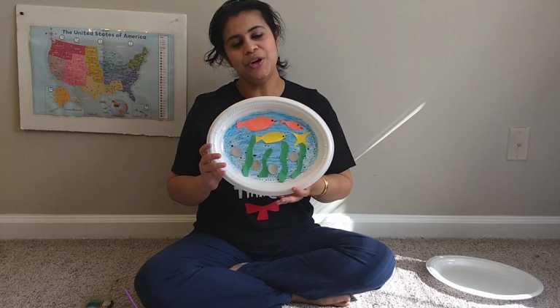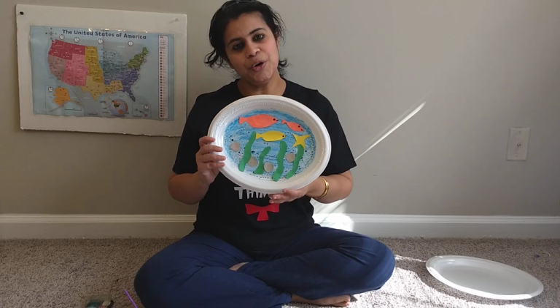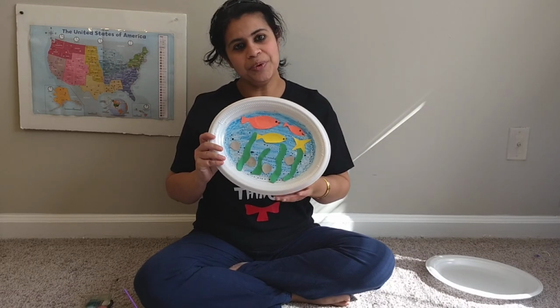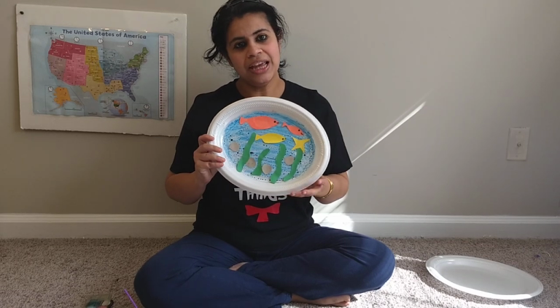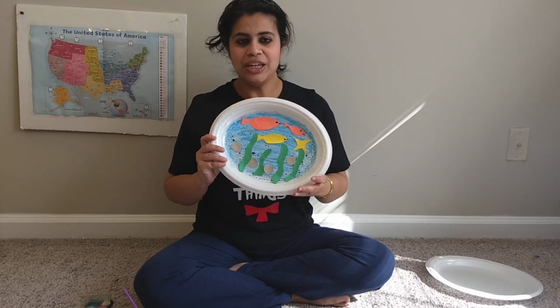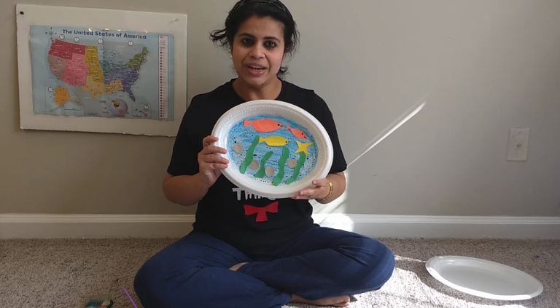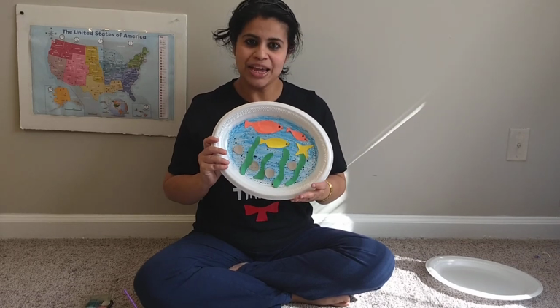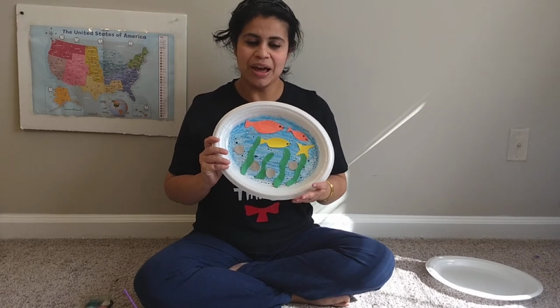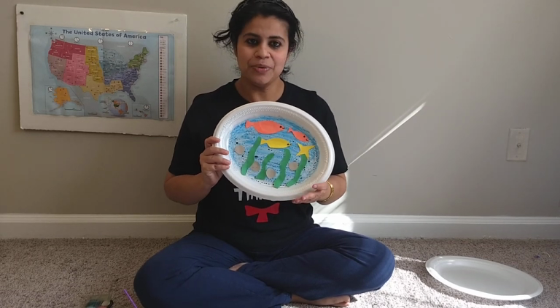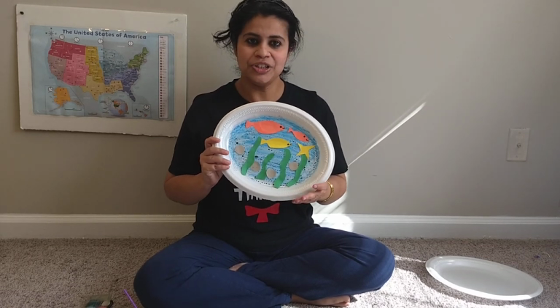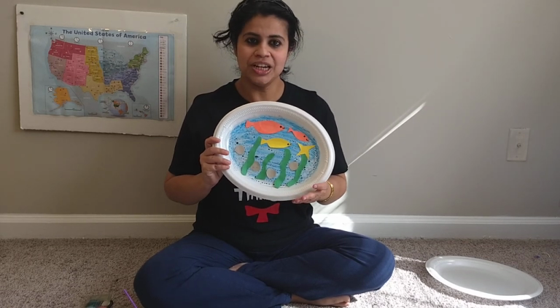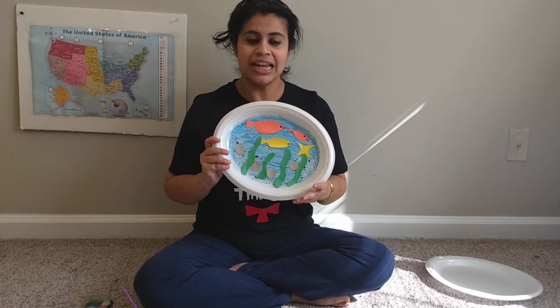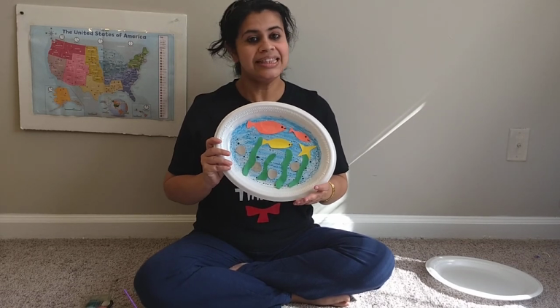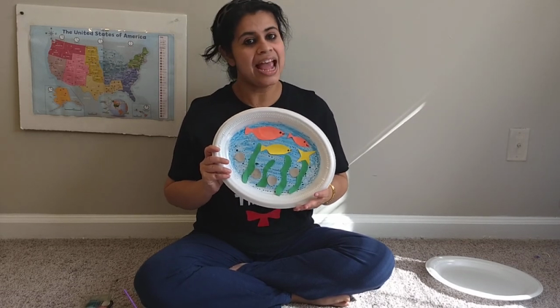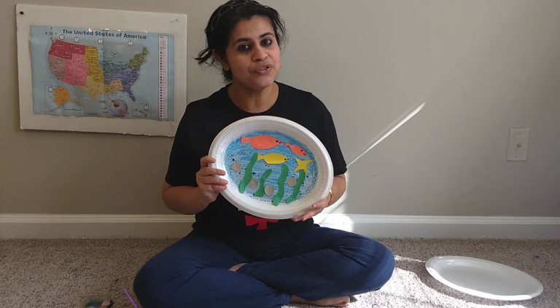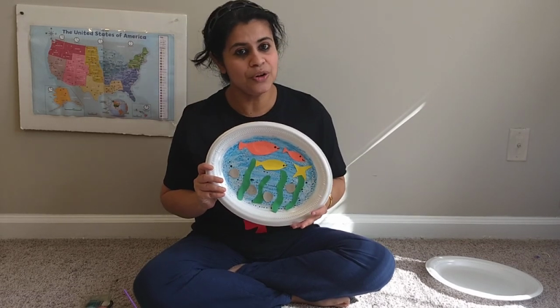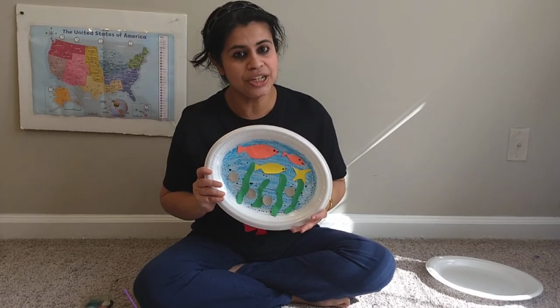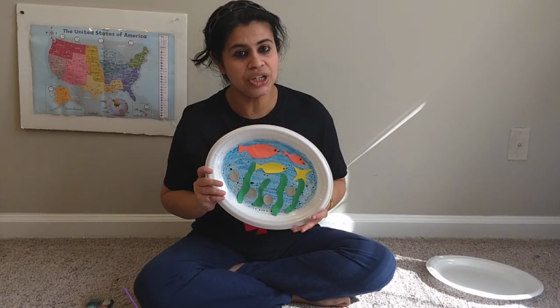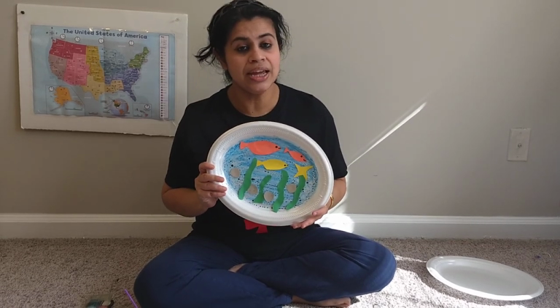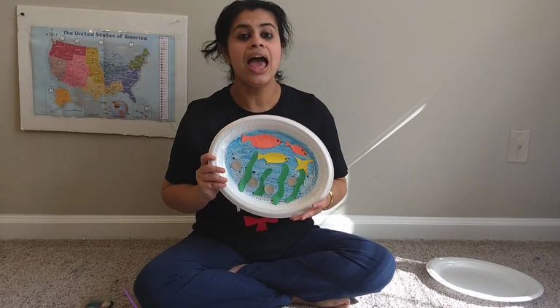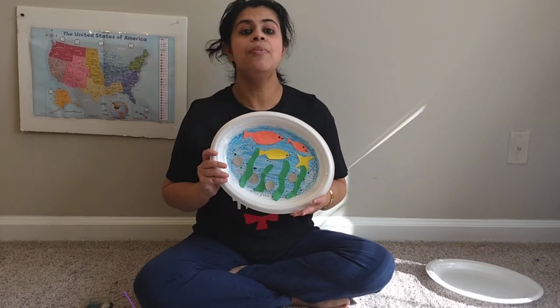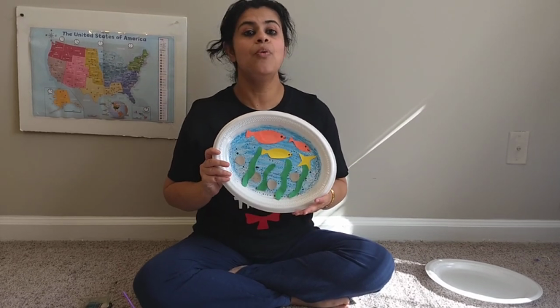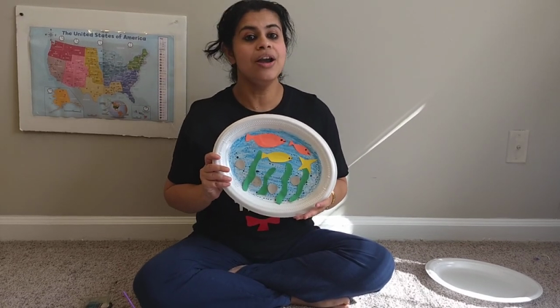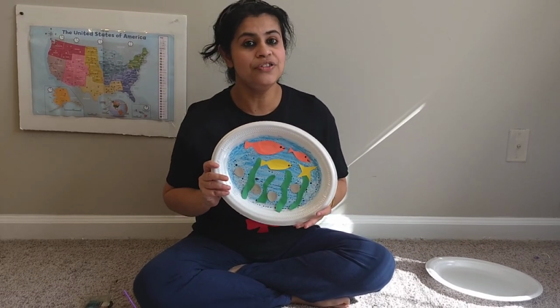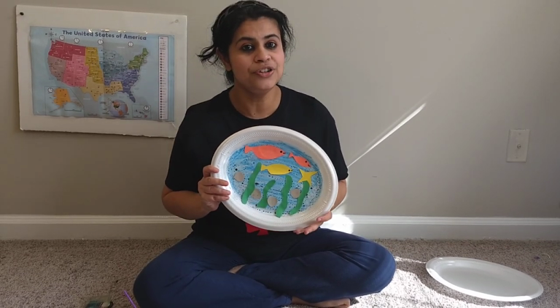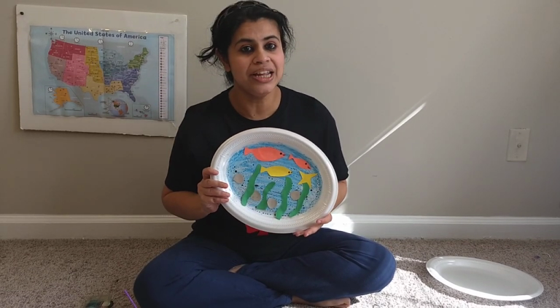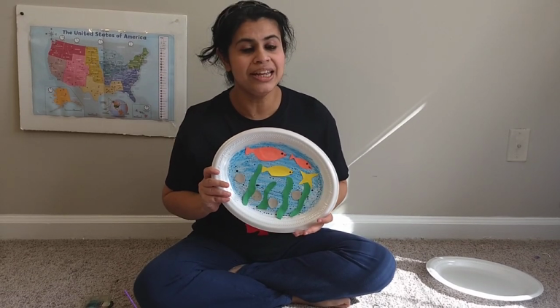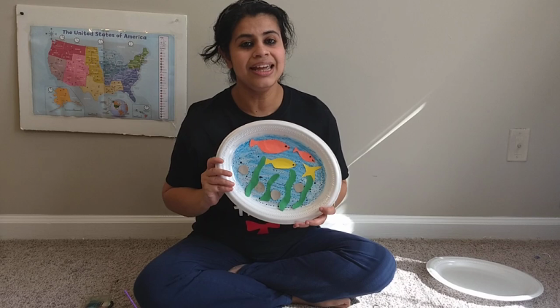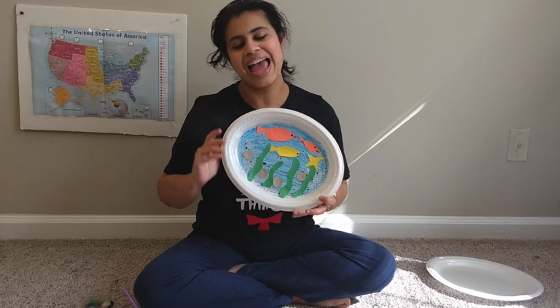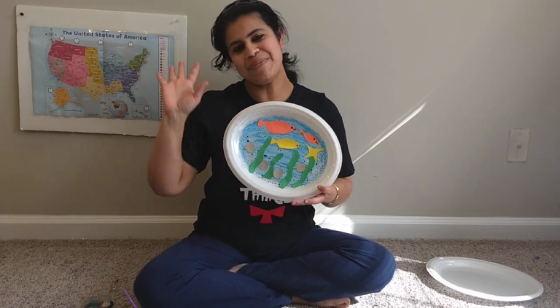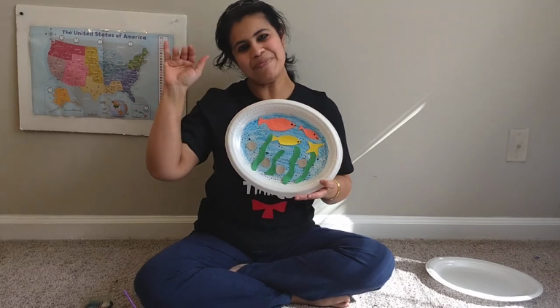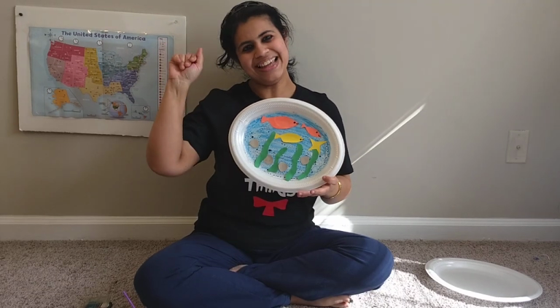I hope you like my project. Thanks for watching. Have a wonderful day. Bye-bye.